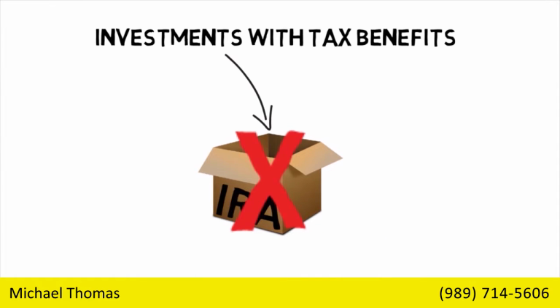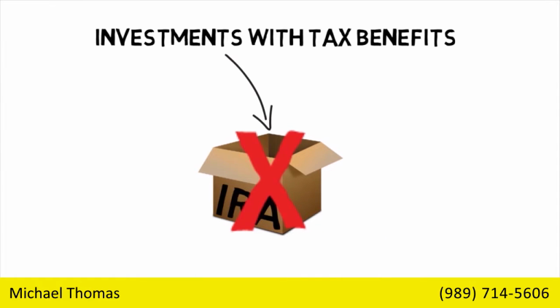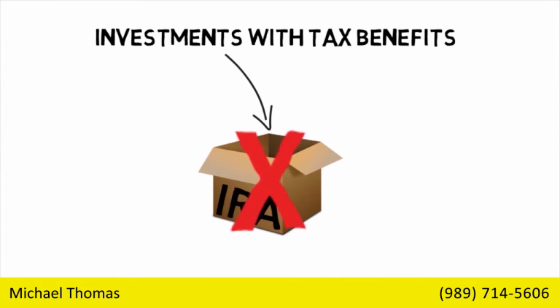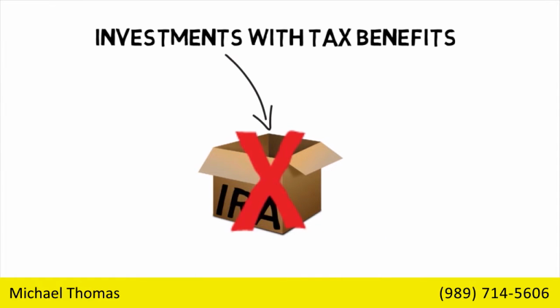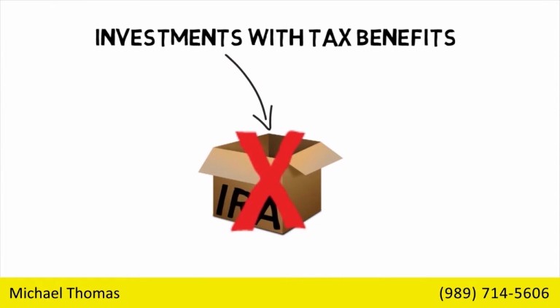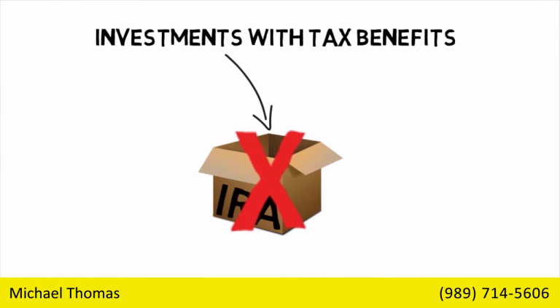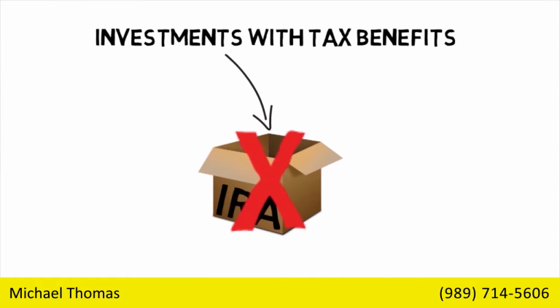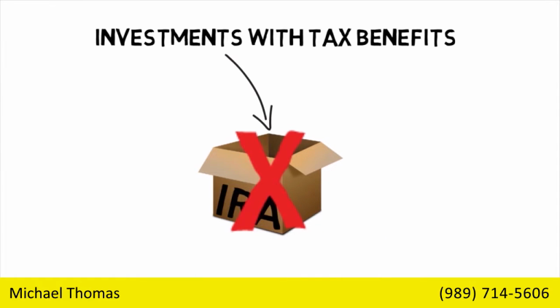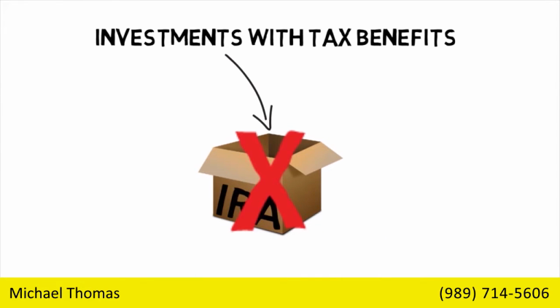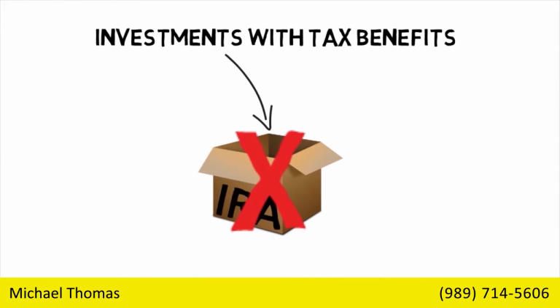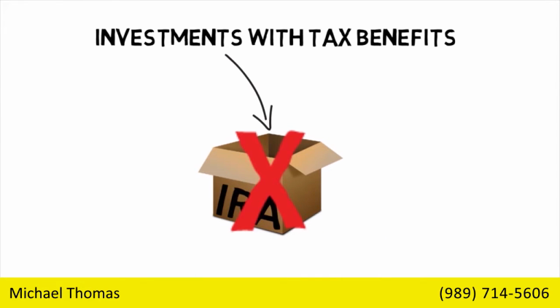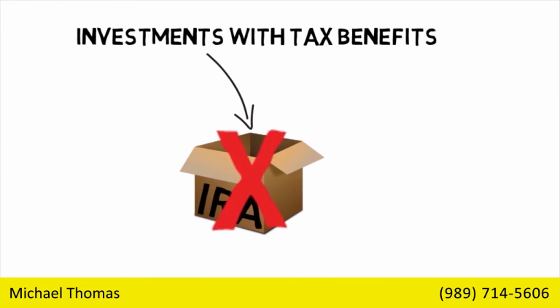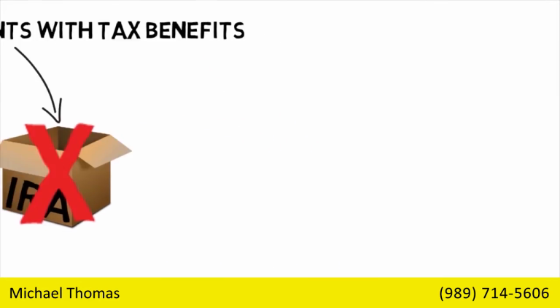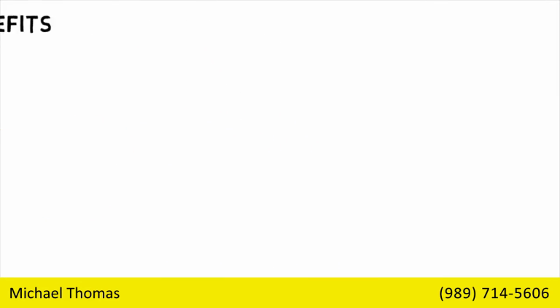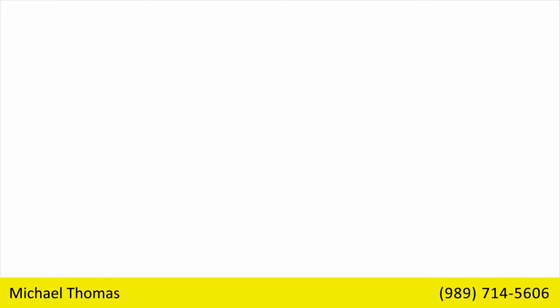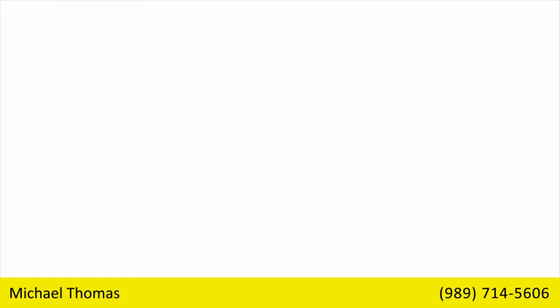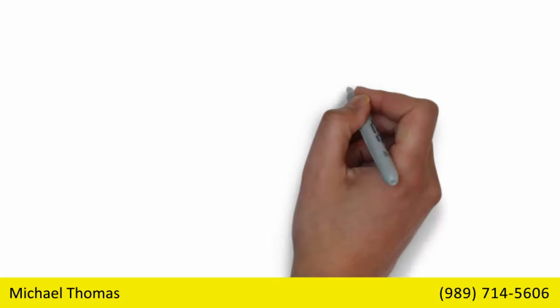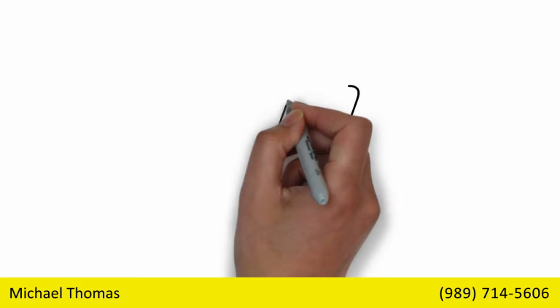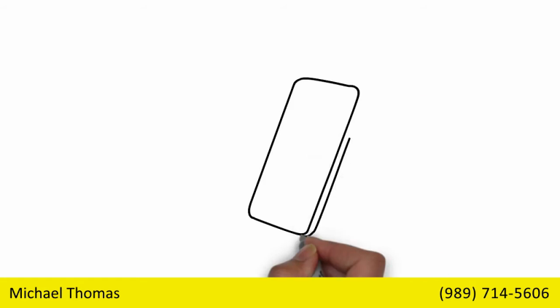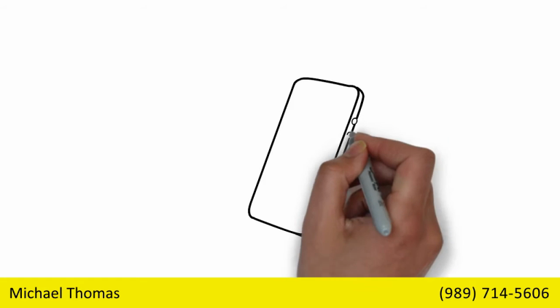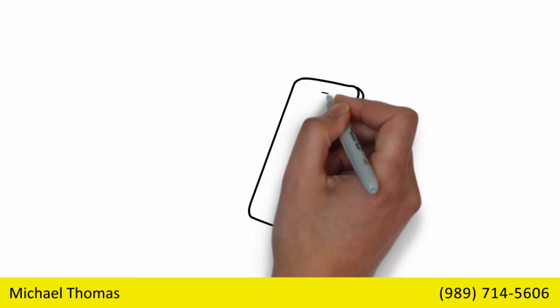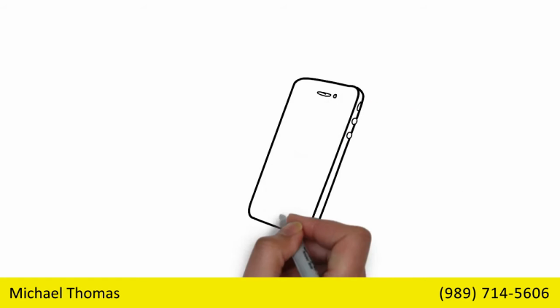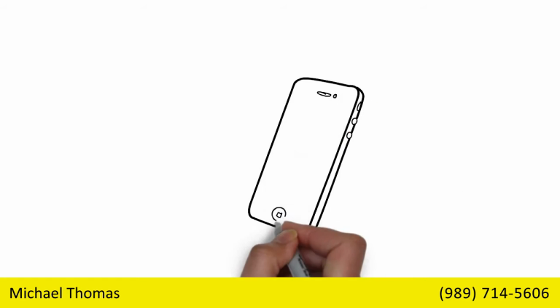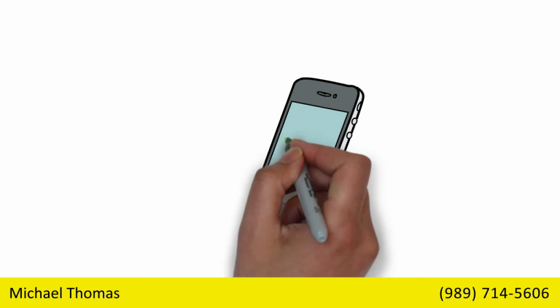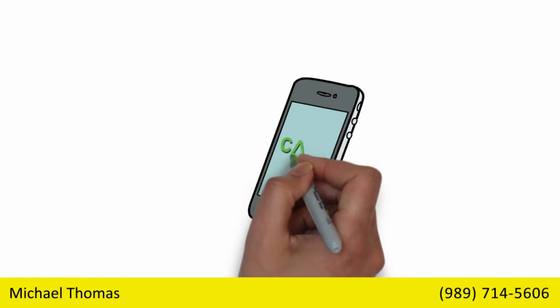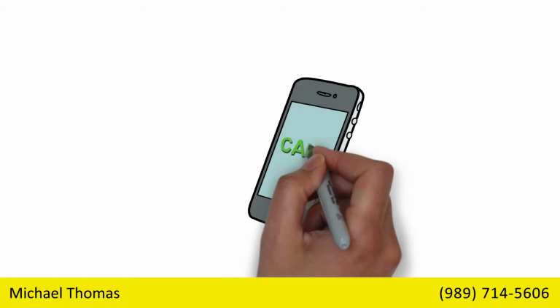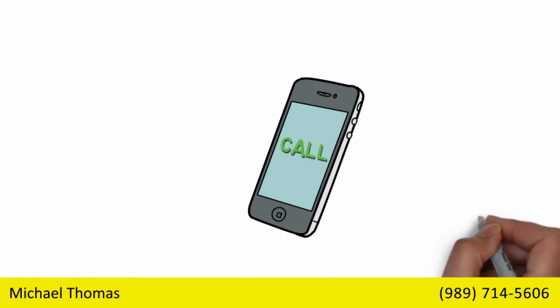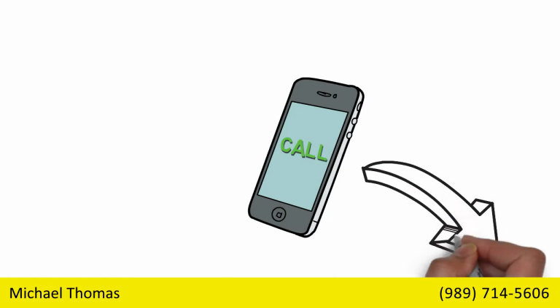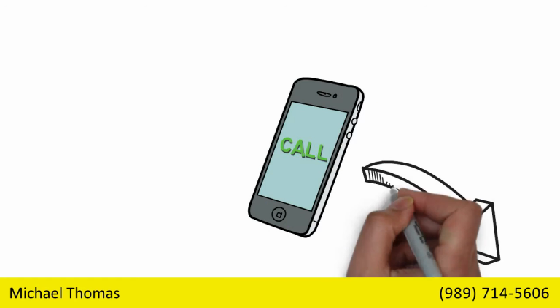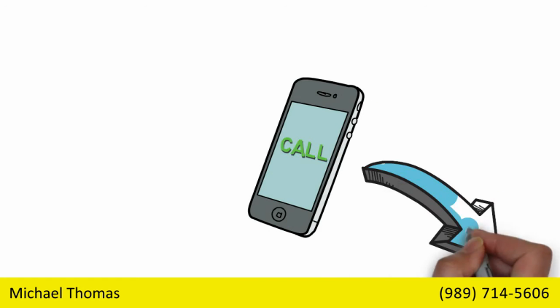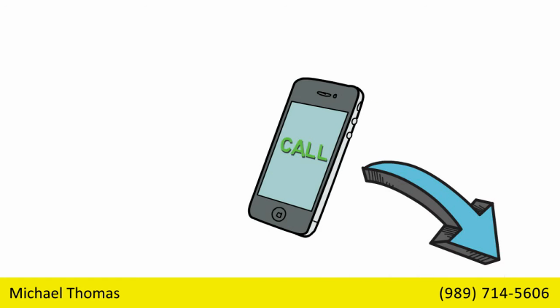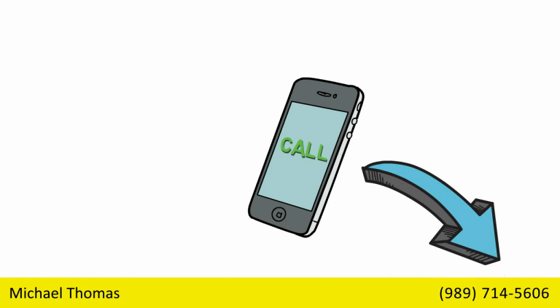Let us help you make tax-efficient investments in your portfolio. Give us a call today.